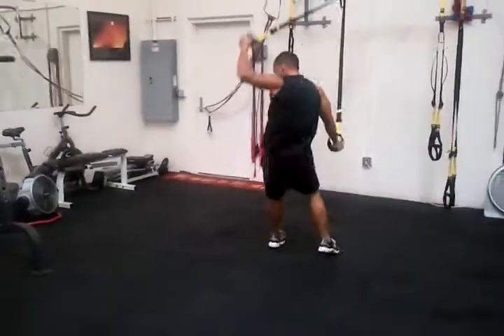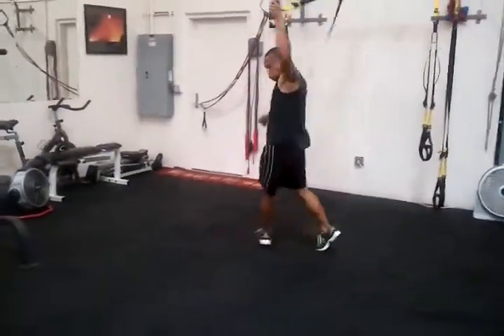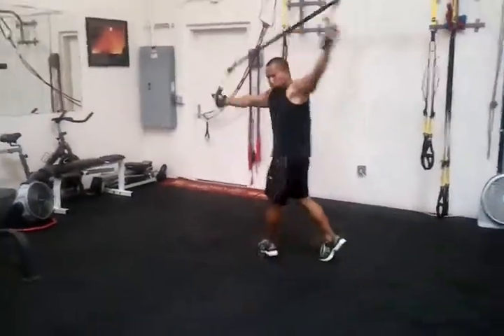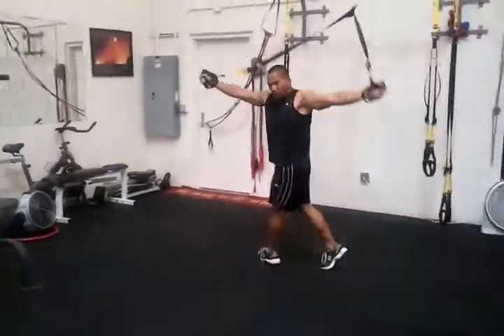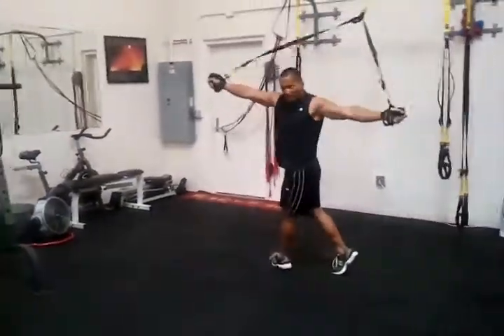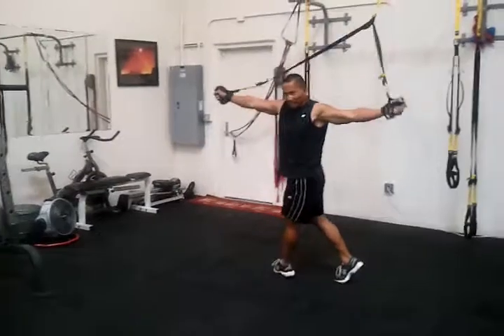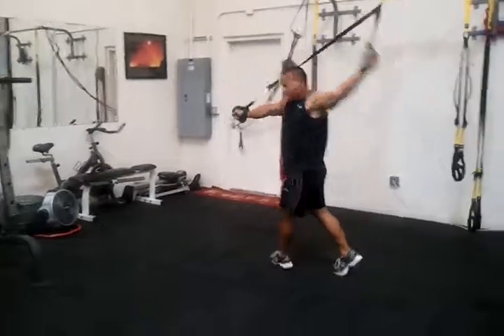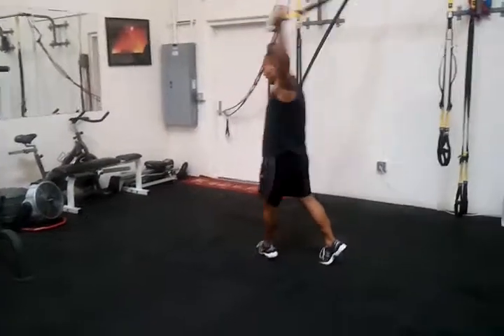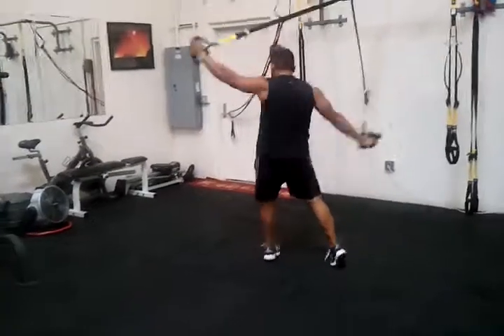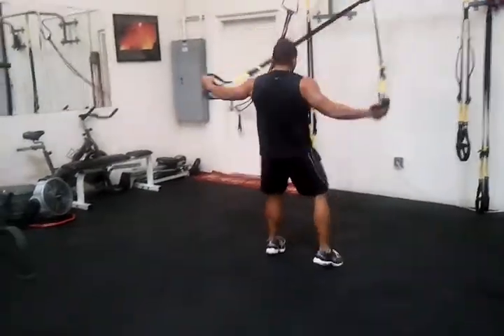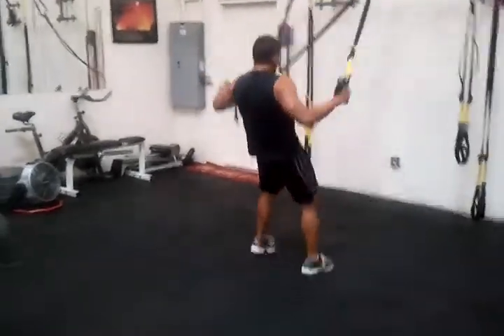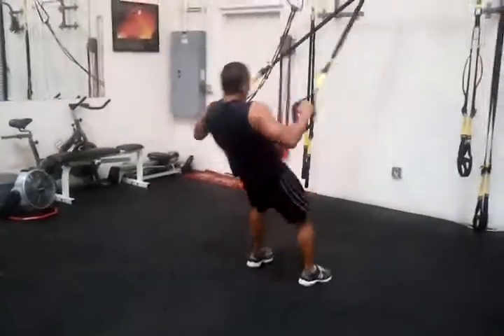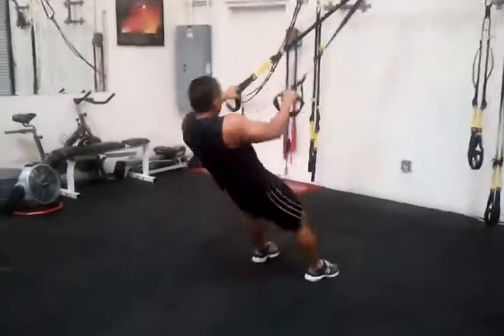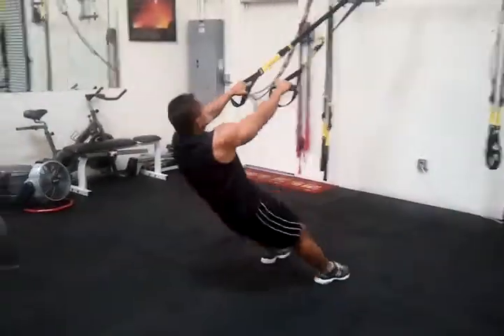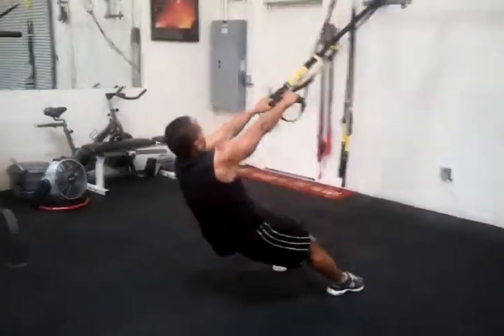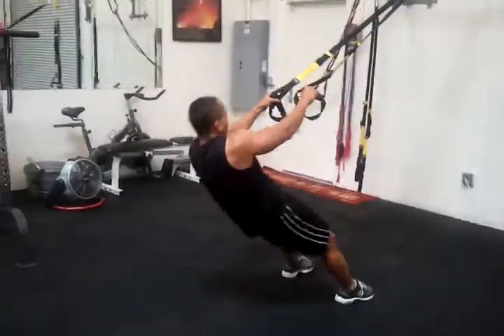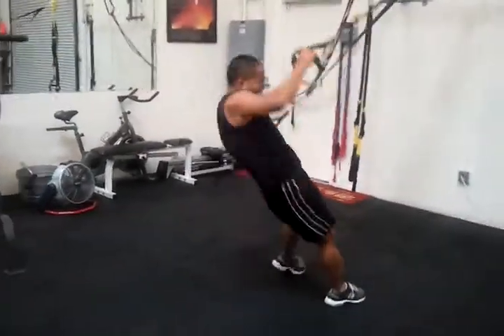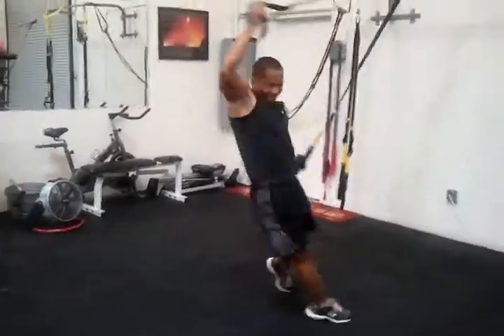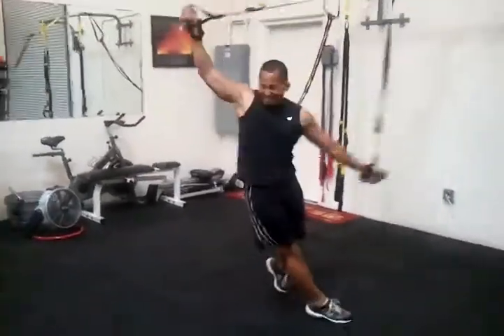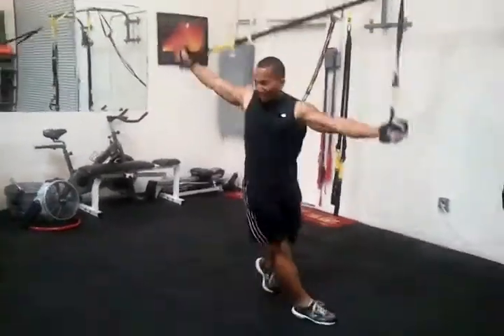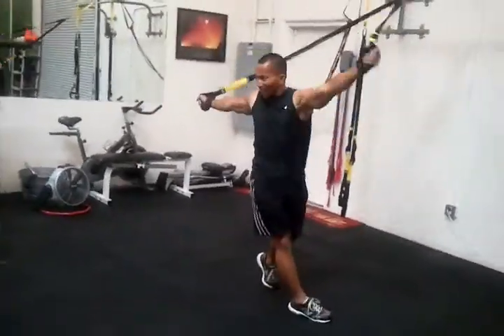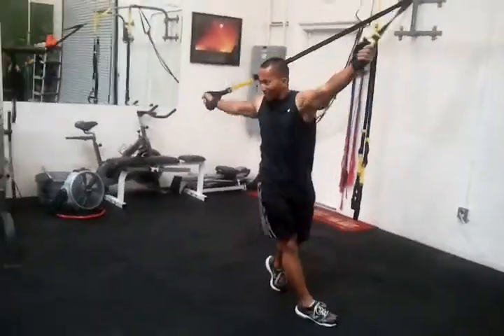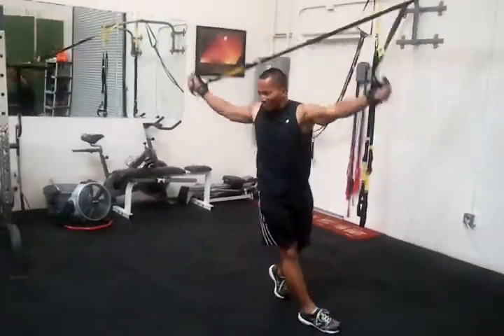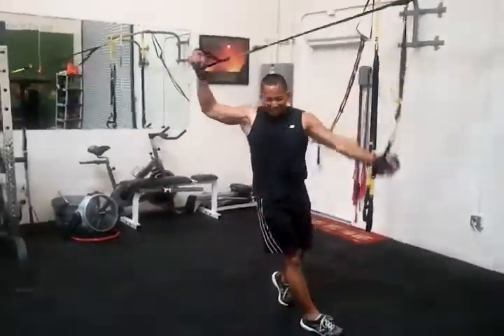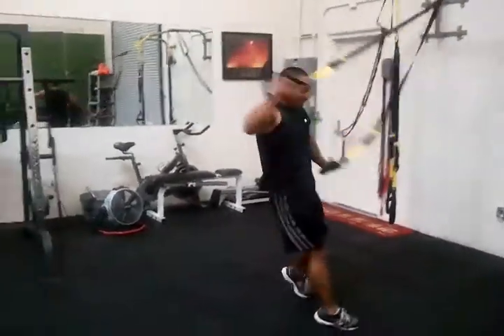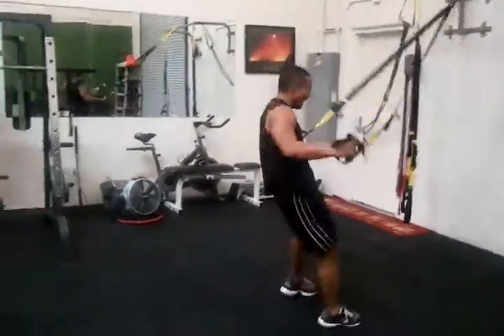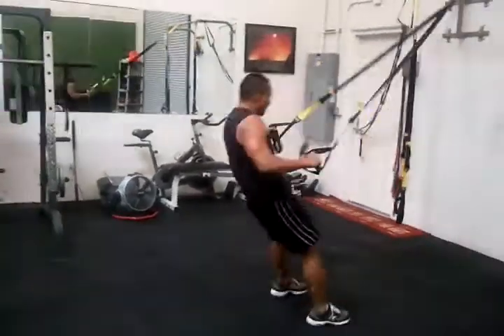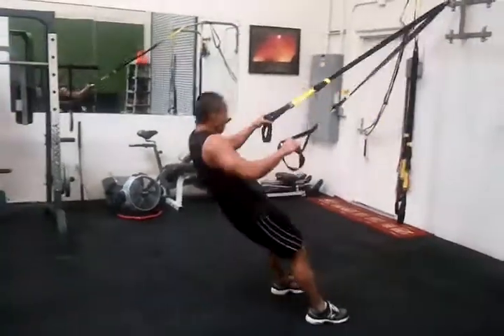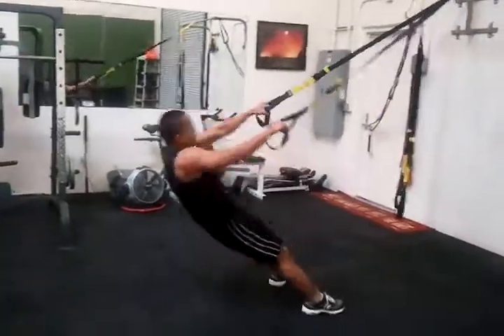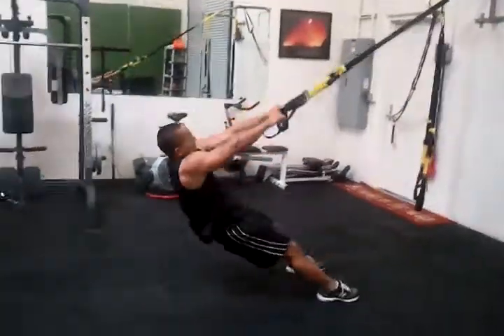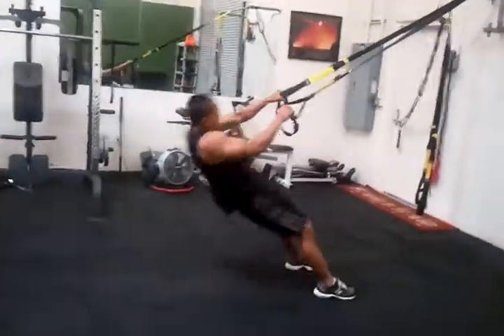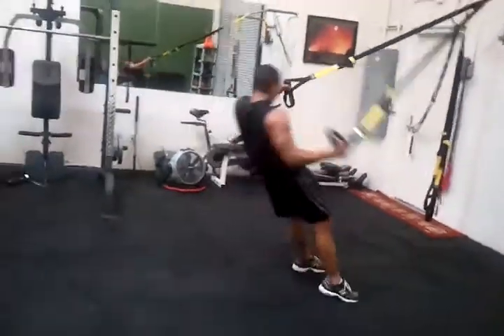Ten seconds left. Come on — get that explosive pull, get the rotation in.